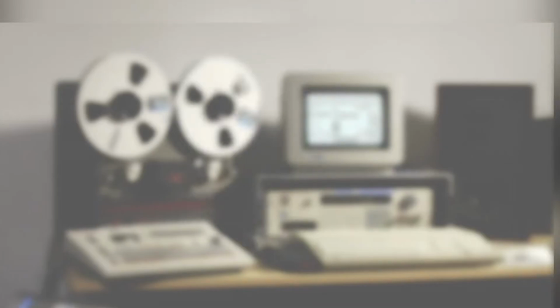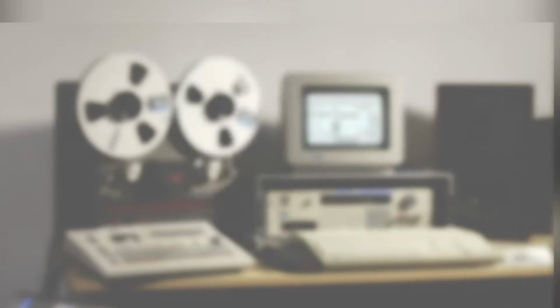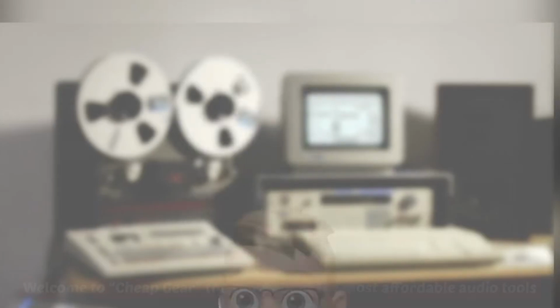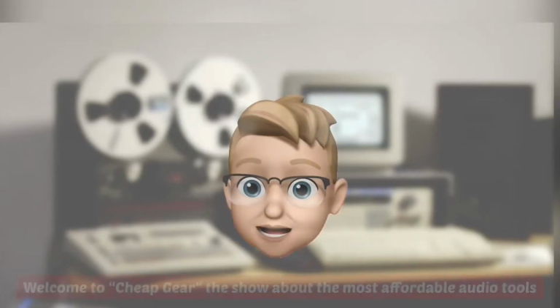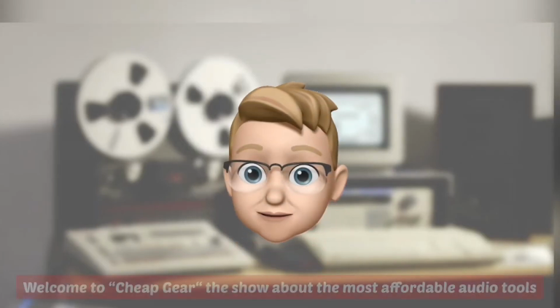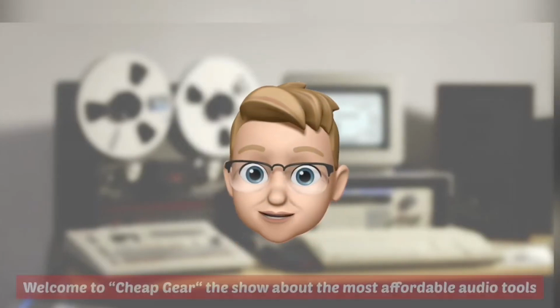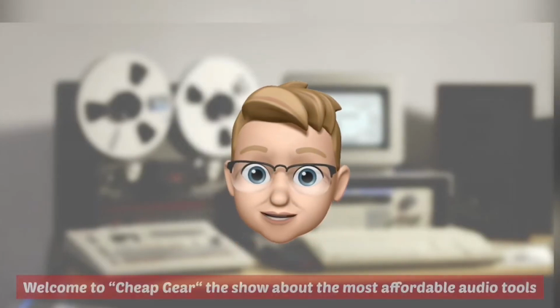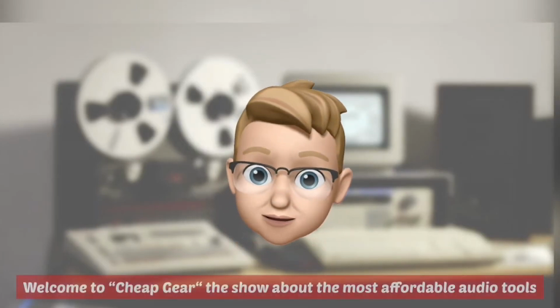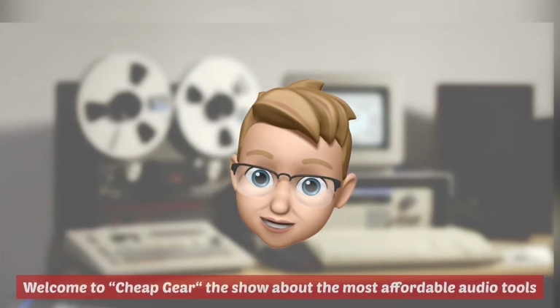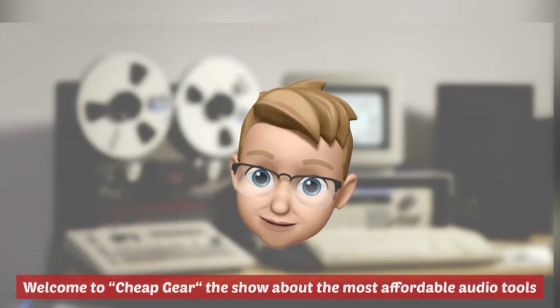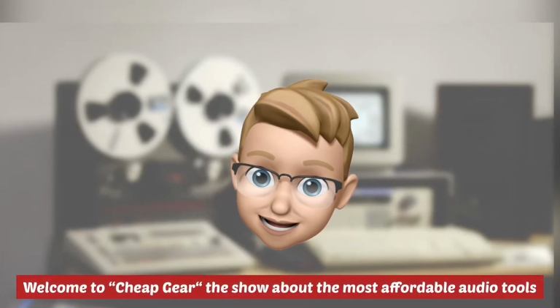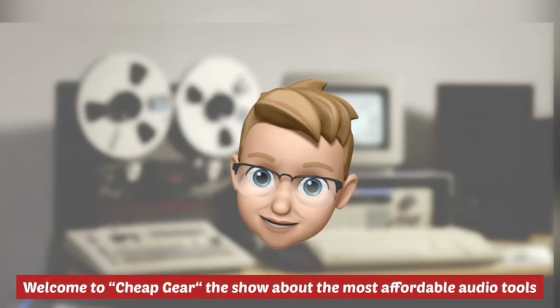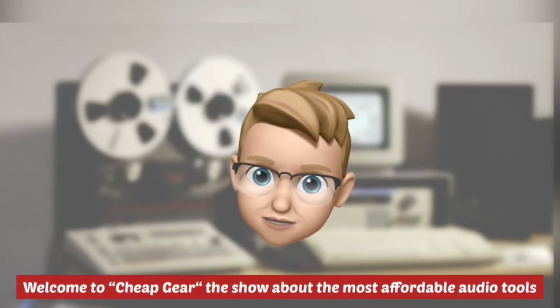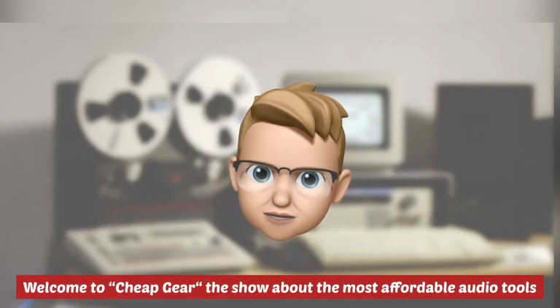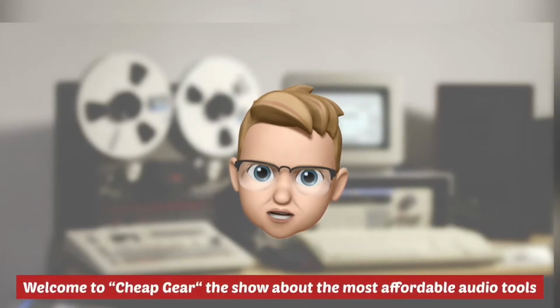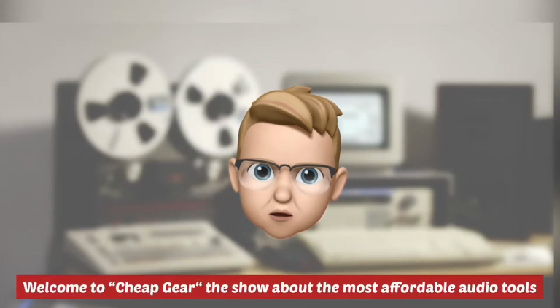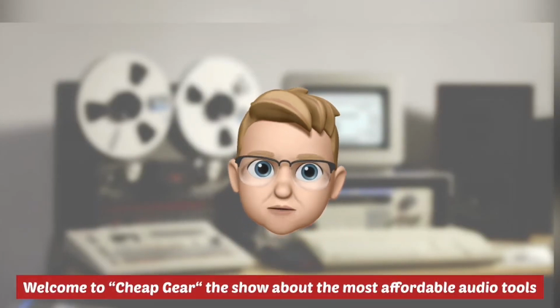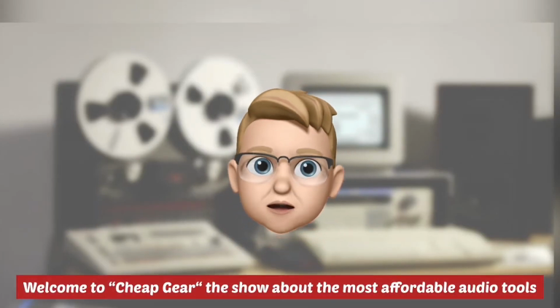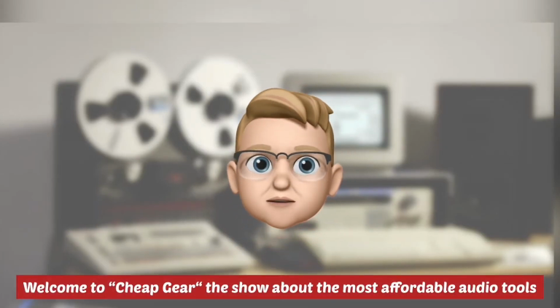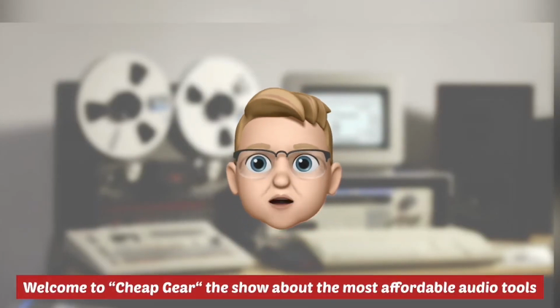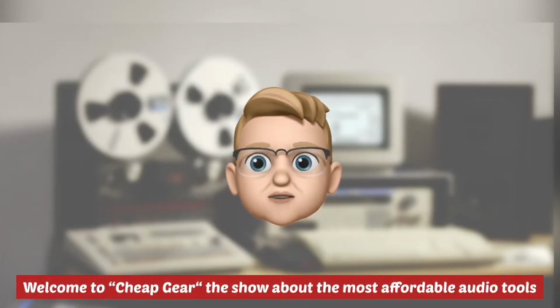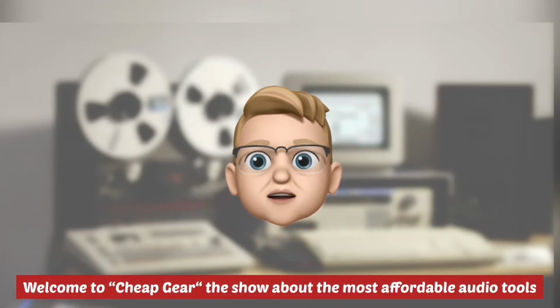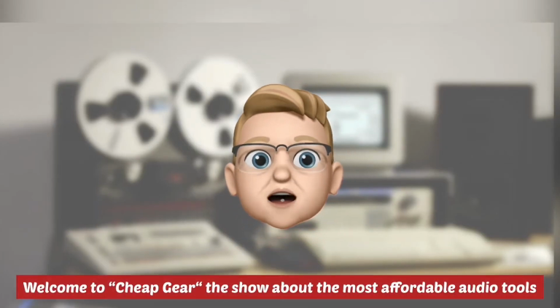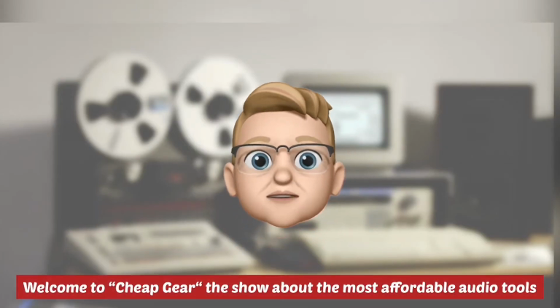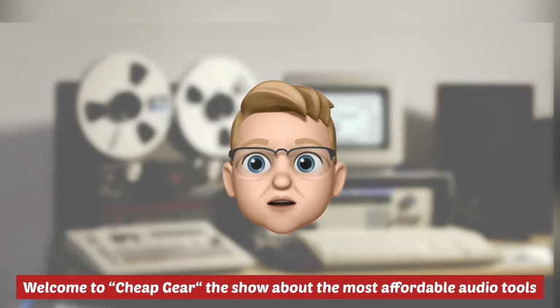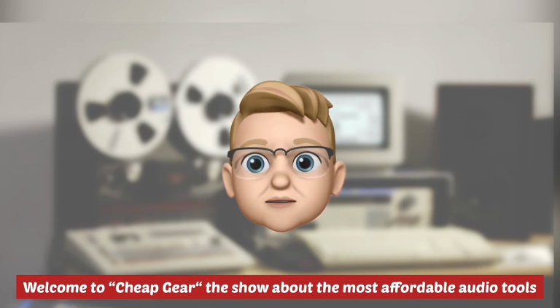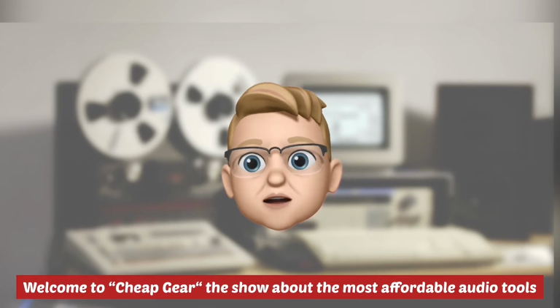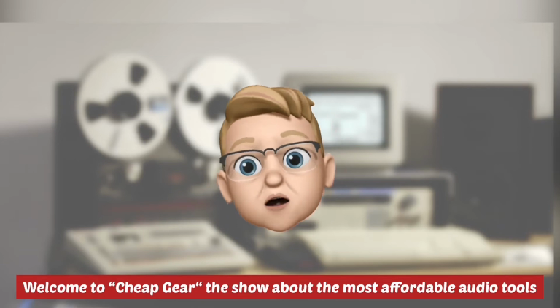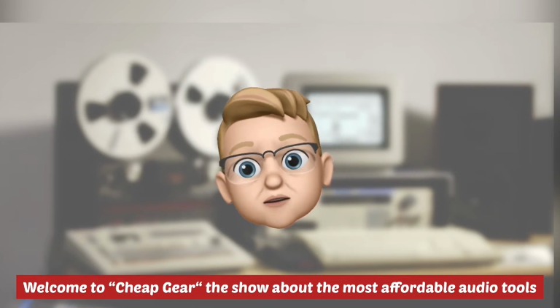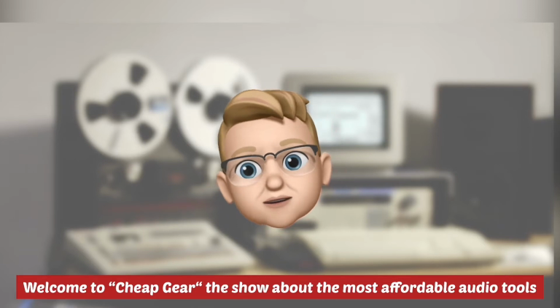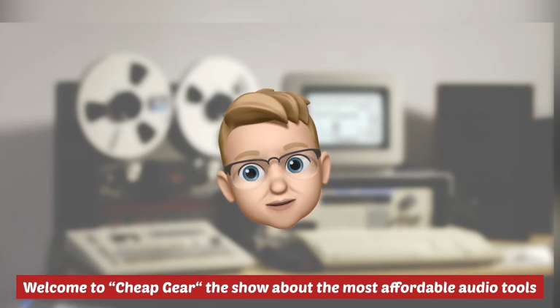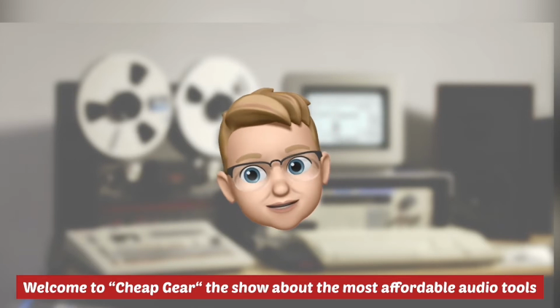Welcome to Cheap Gear, the show about the most affordable audio tools.